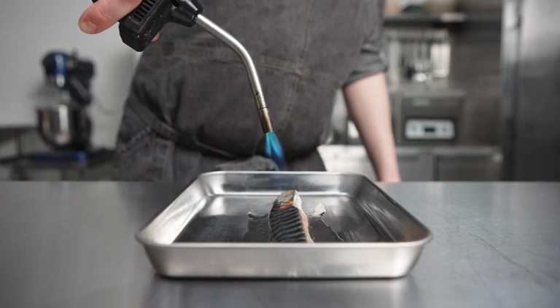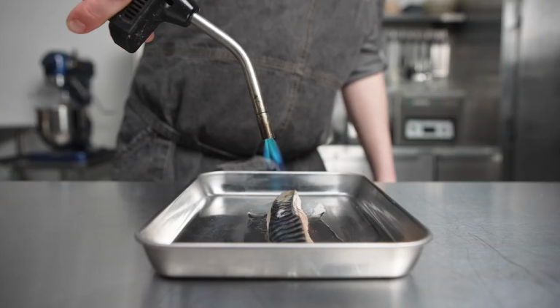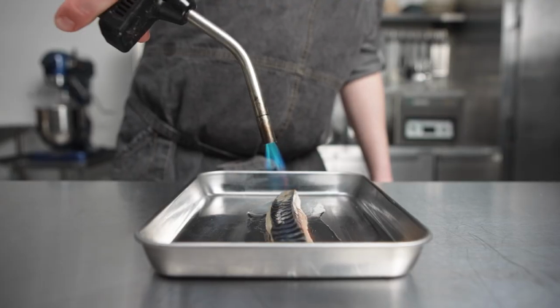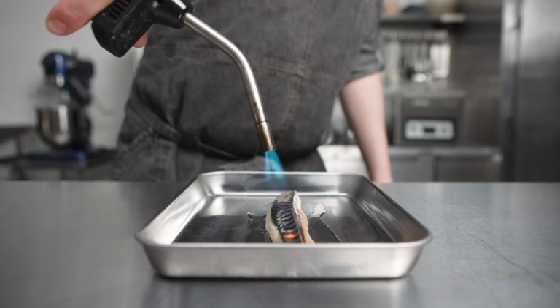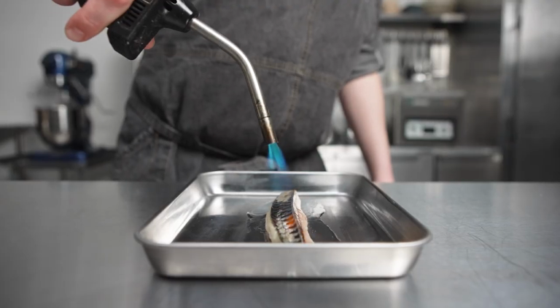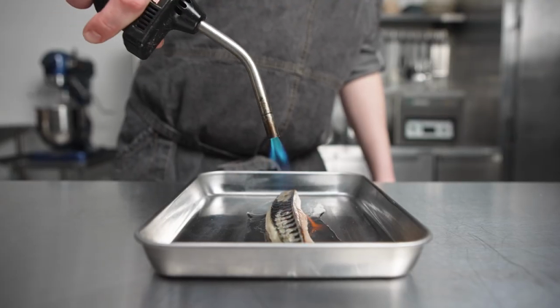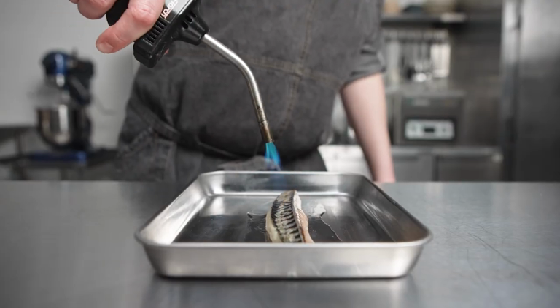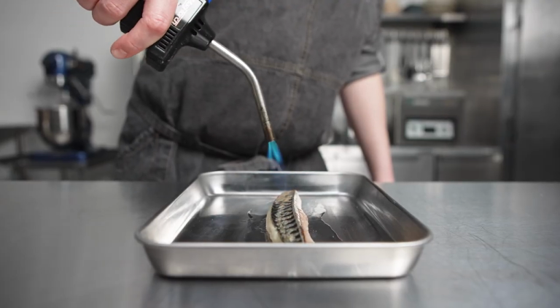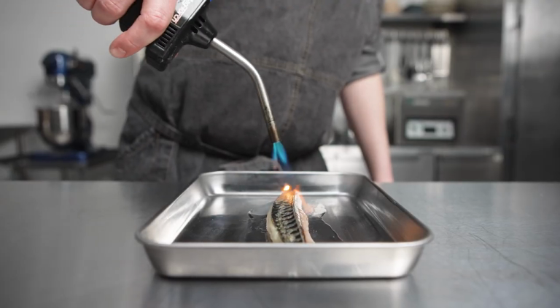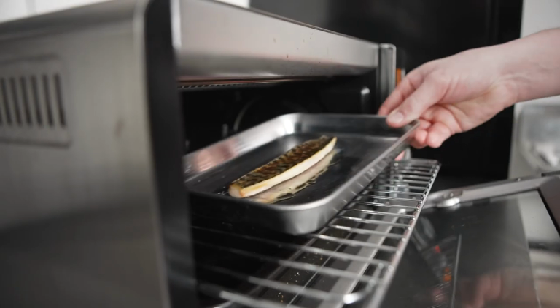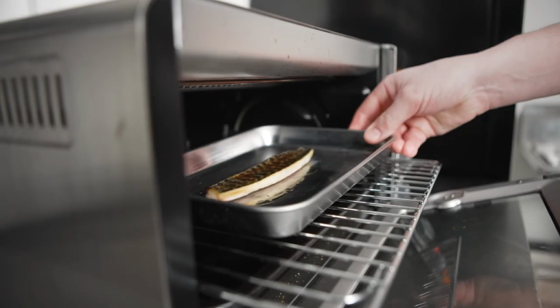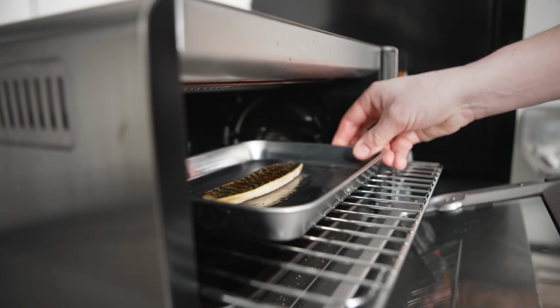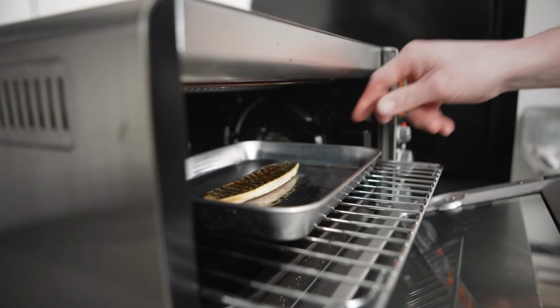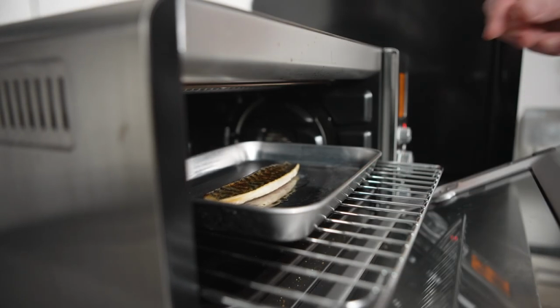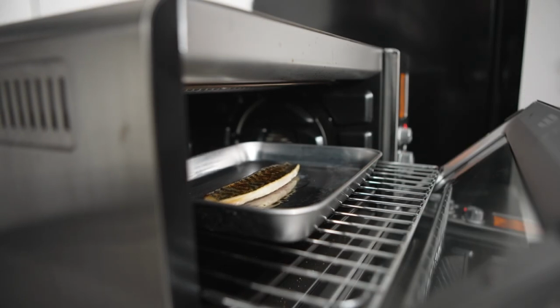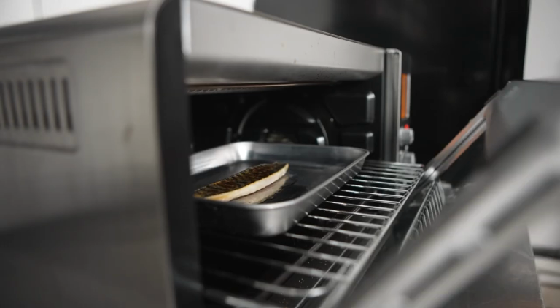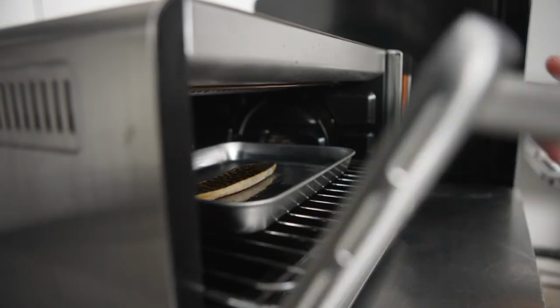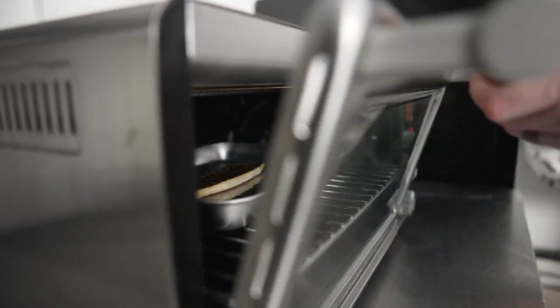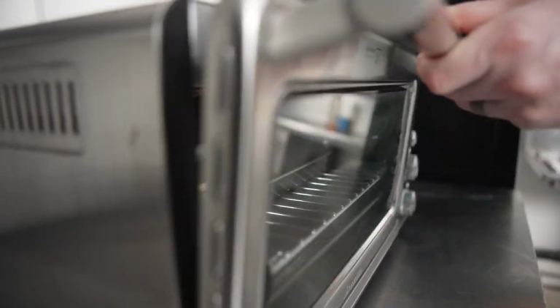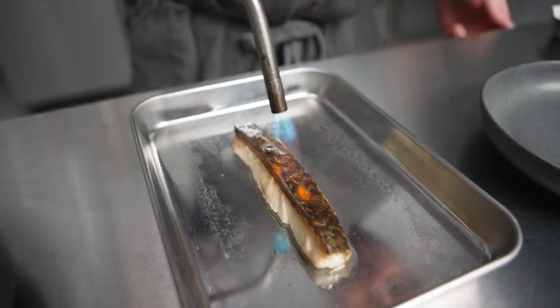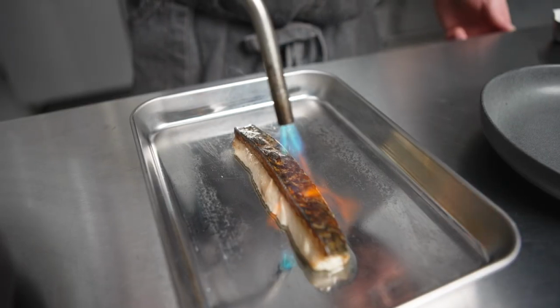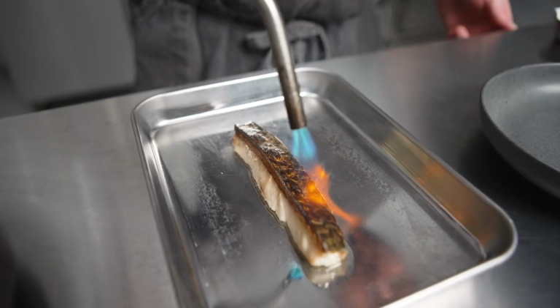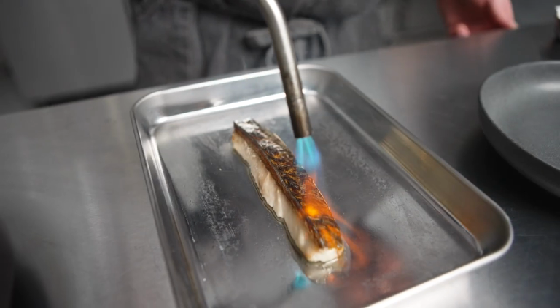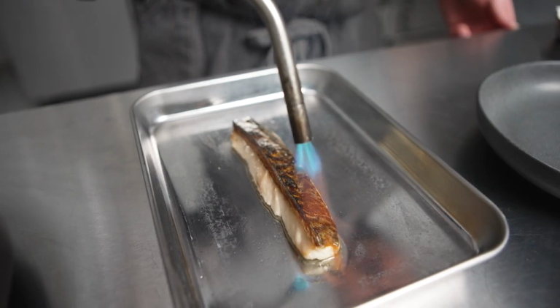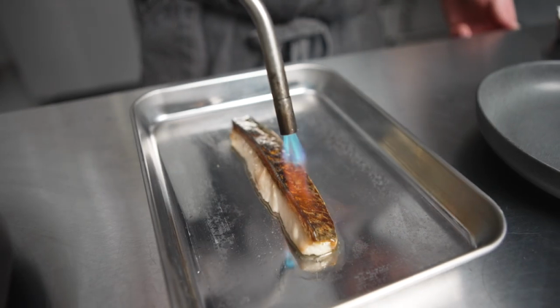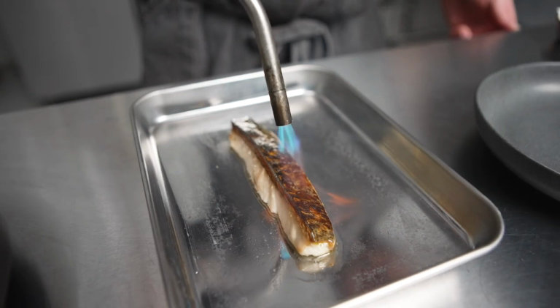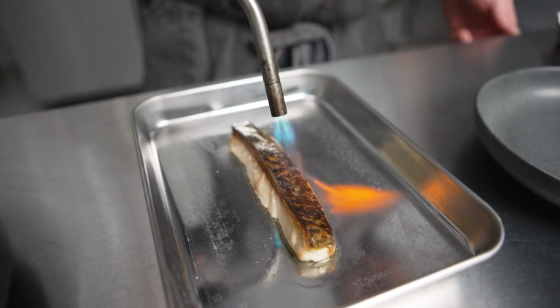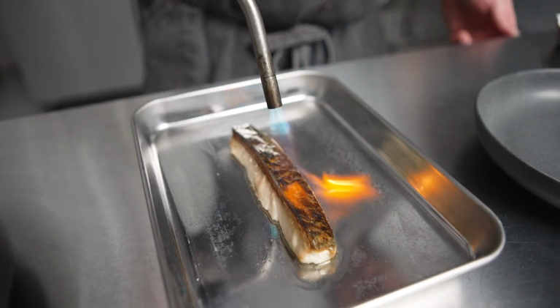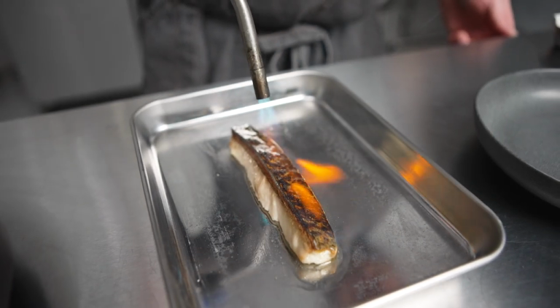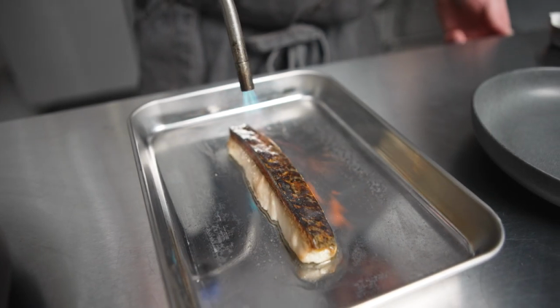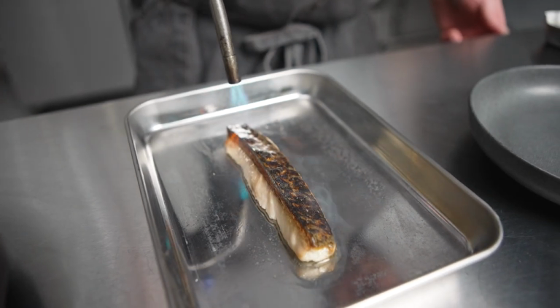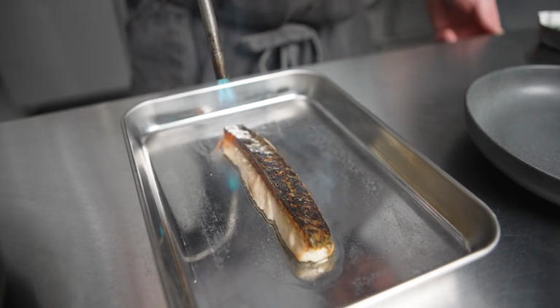Then to cook the fish, I blow torch it before throwing it in the oven, and then as it comes out of the oven, I torch it once again.